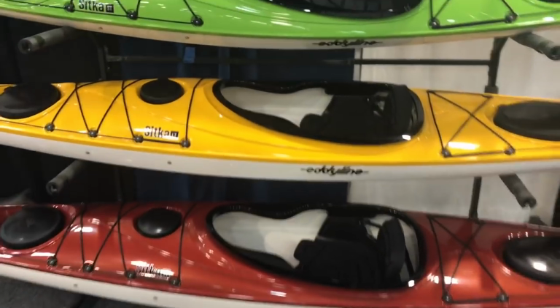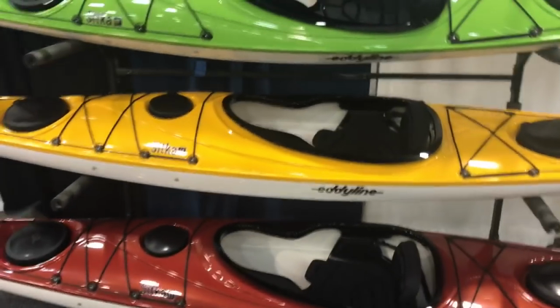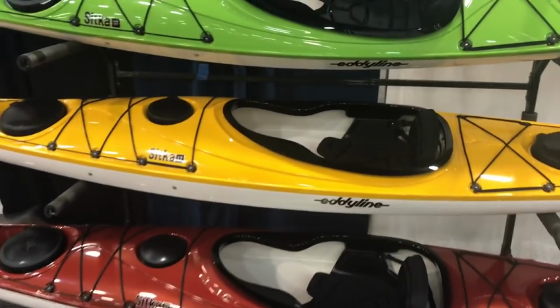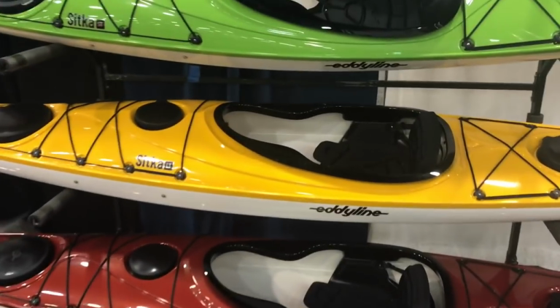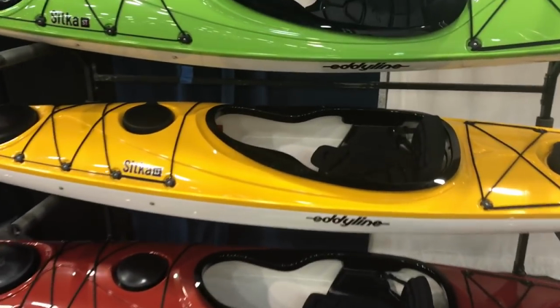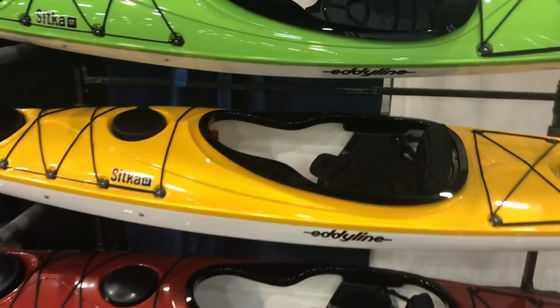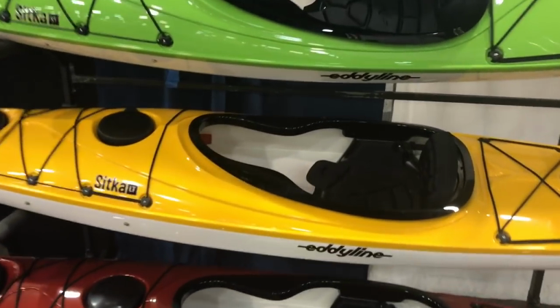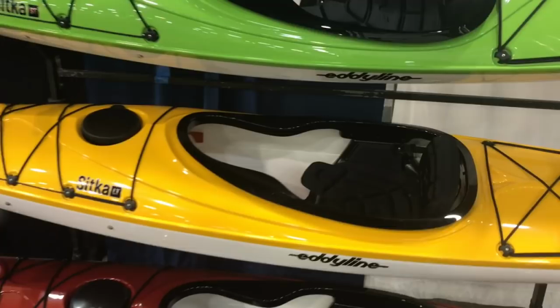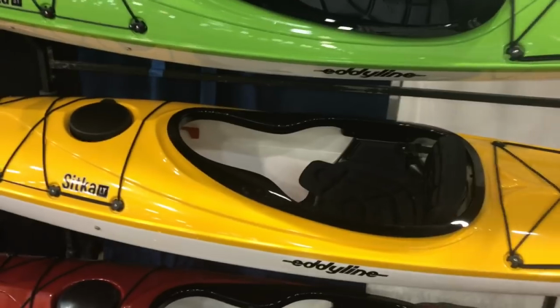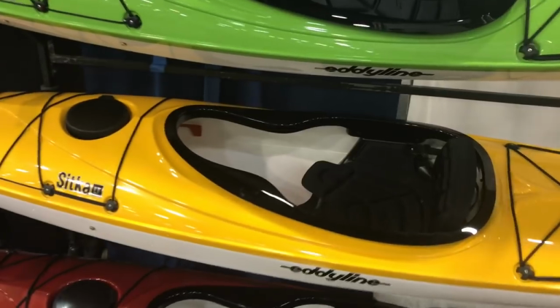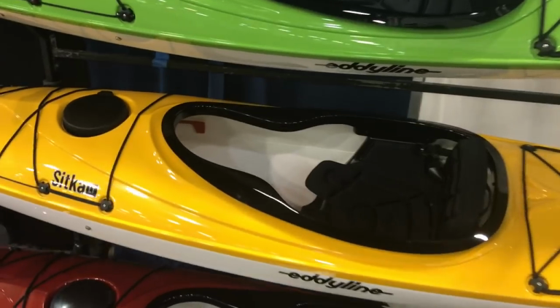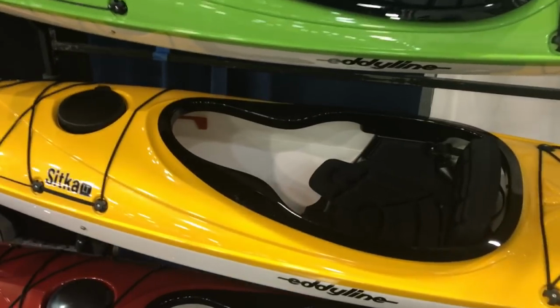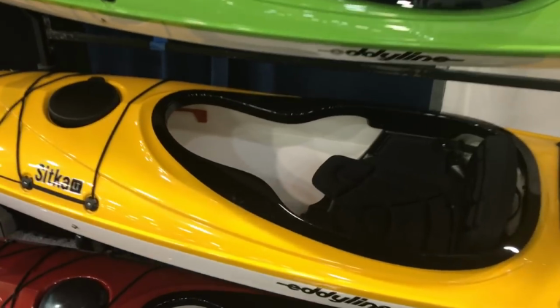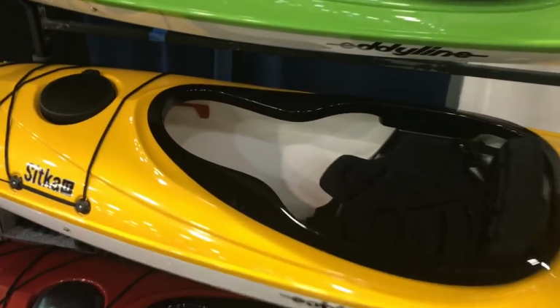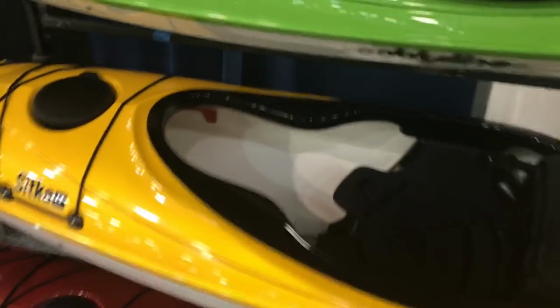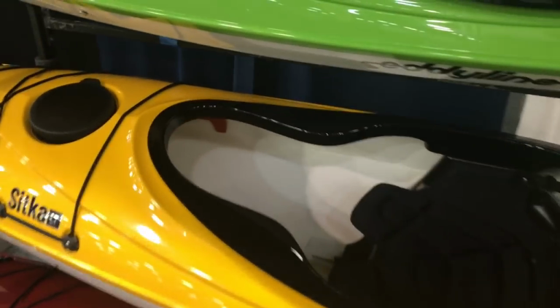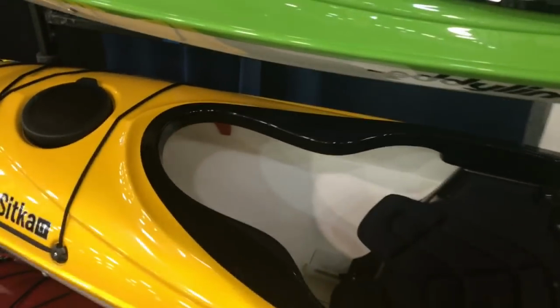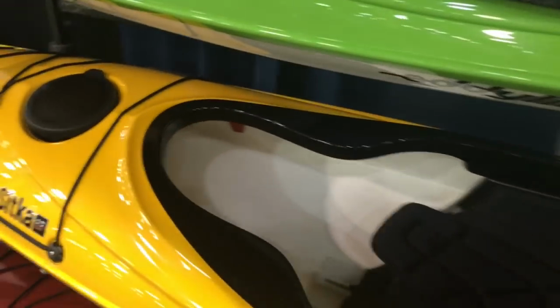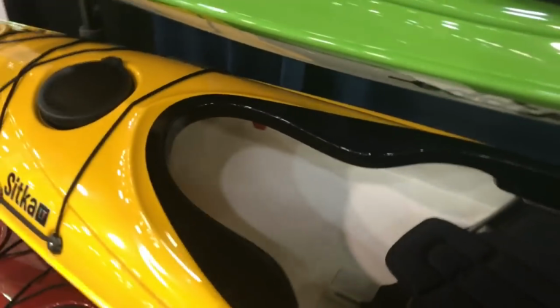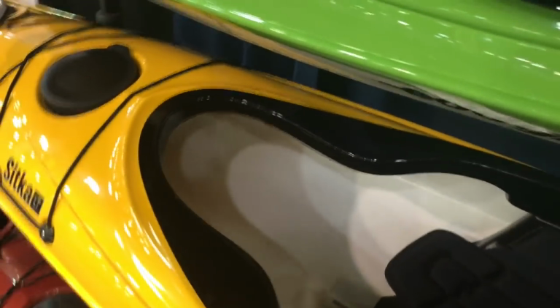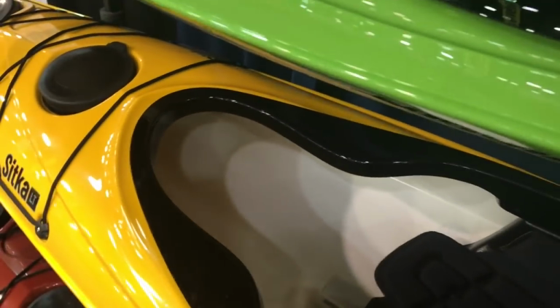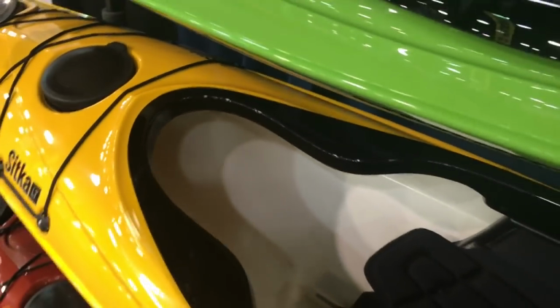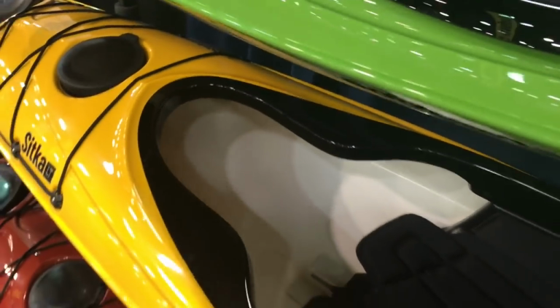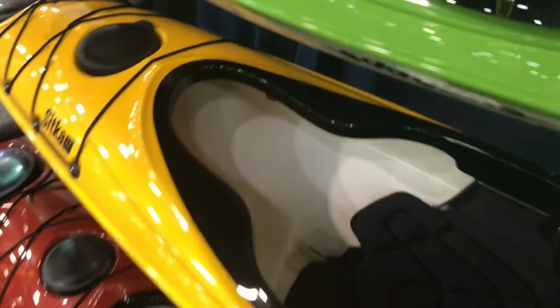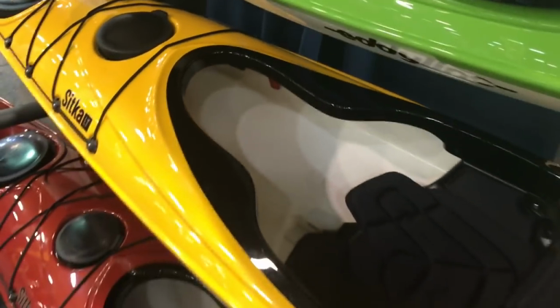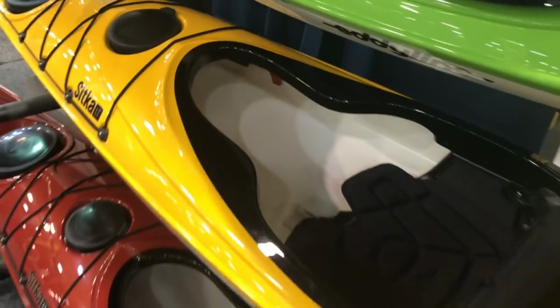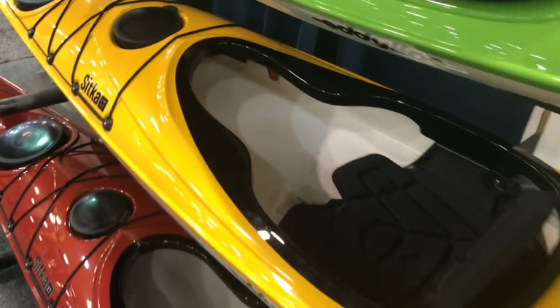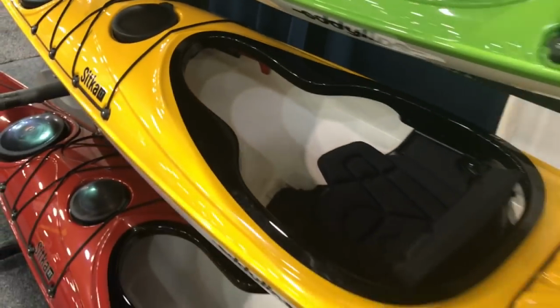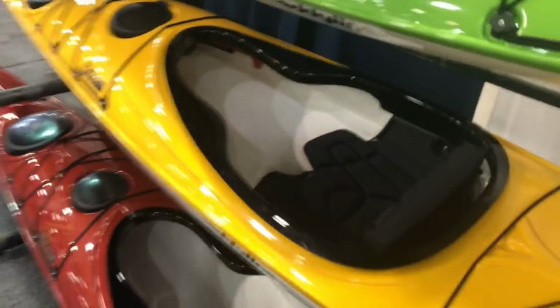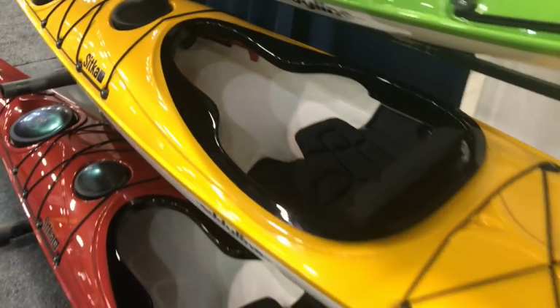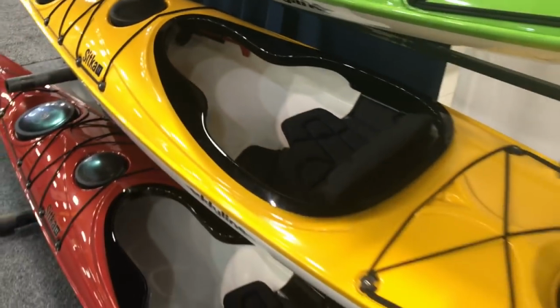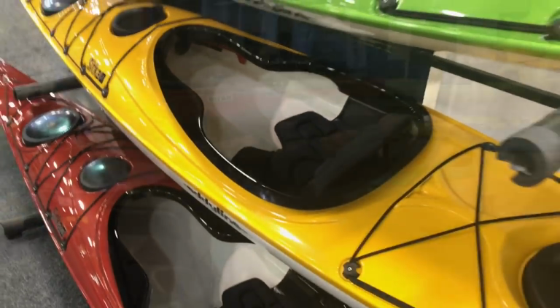I've been a huge fan of the Denali for years, but the Sitka LT, which should fit me a little better, I'll probably switch to this one. Be on the lookout for me paddling that one really soon.